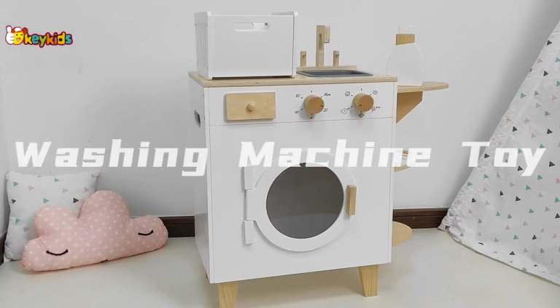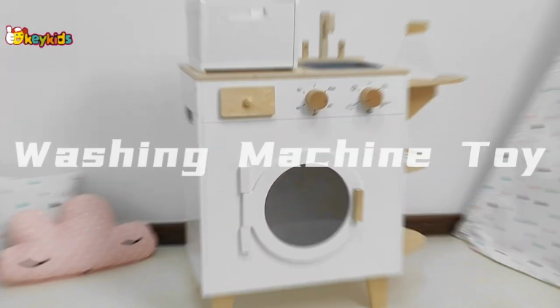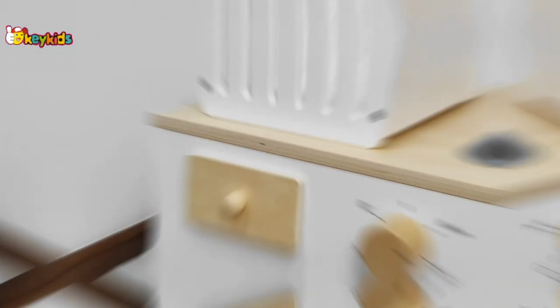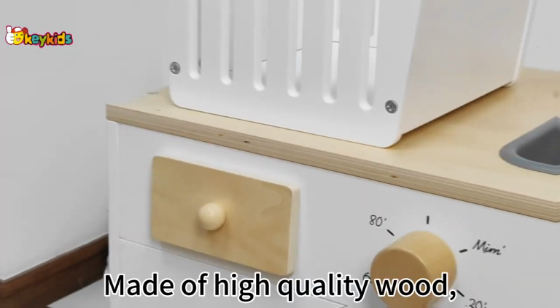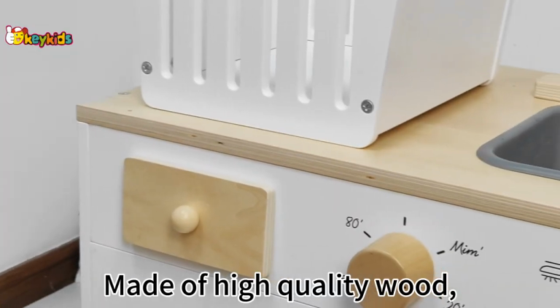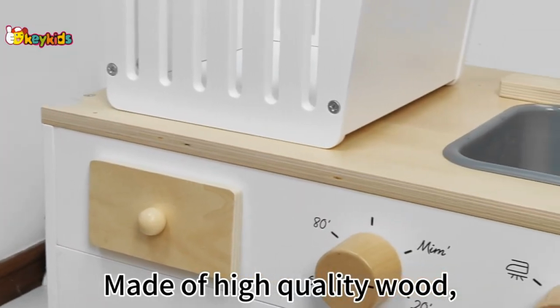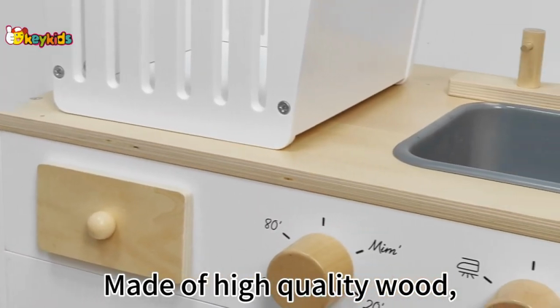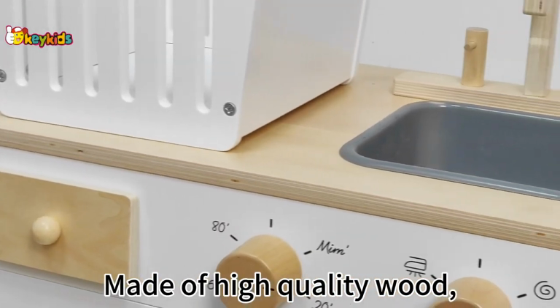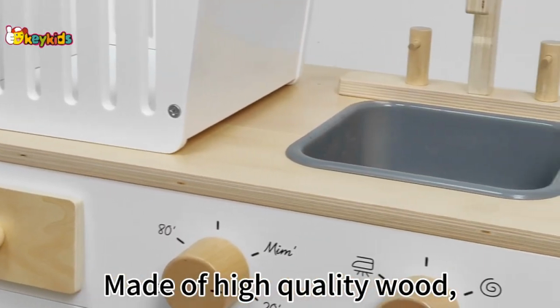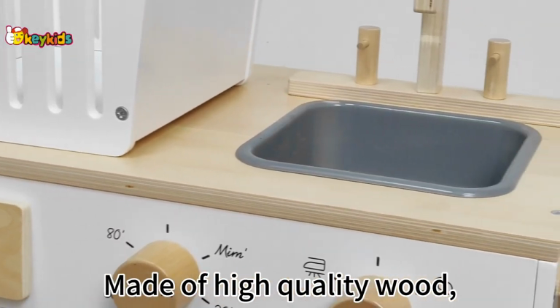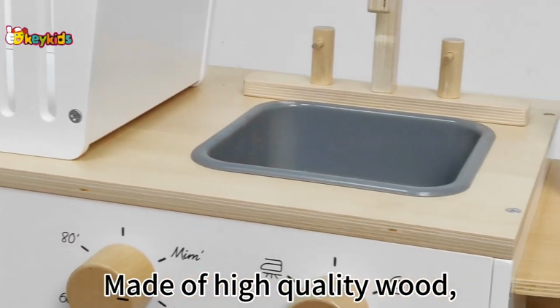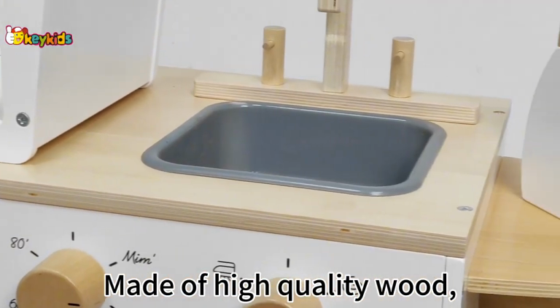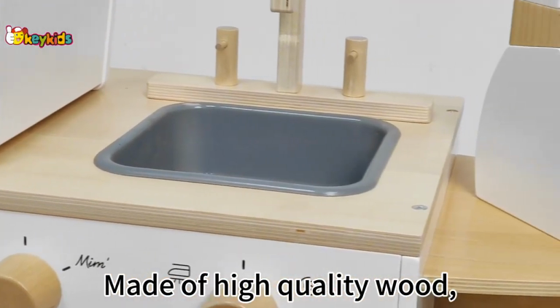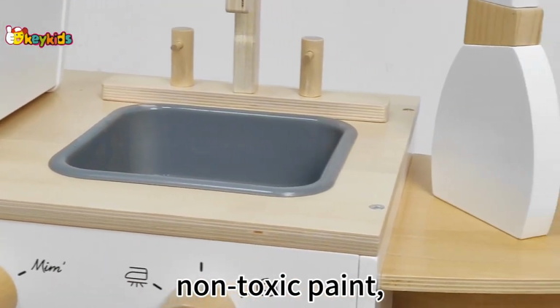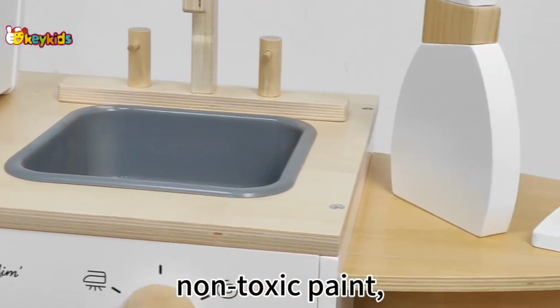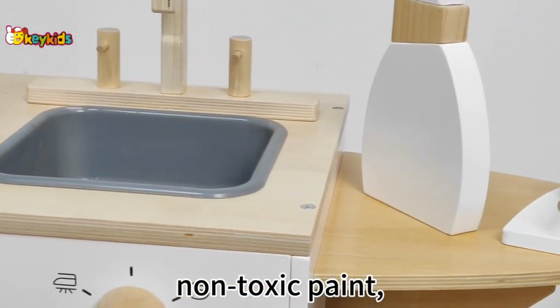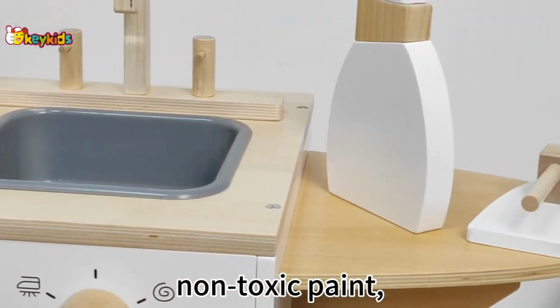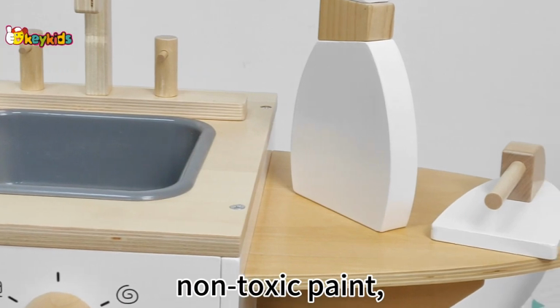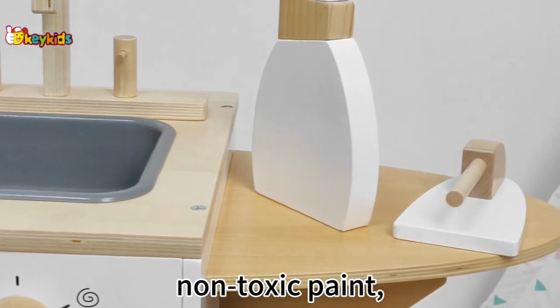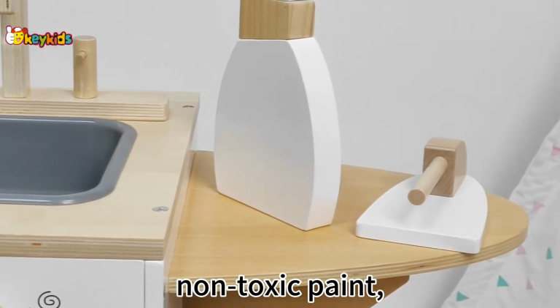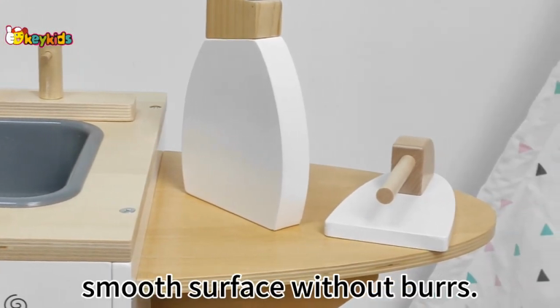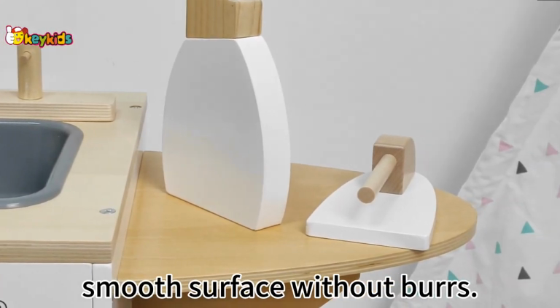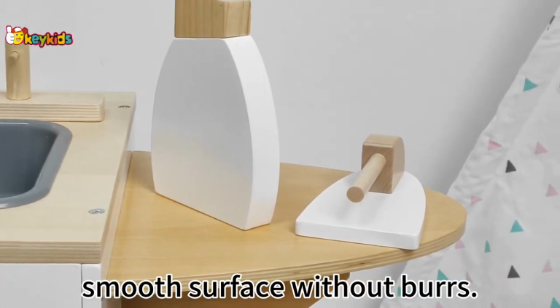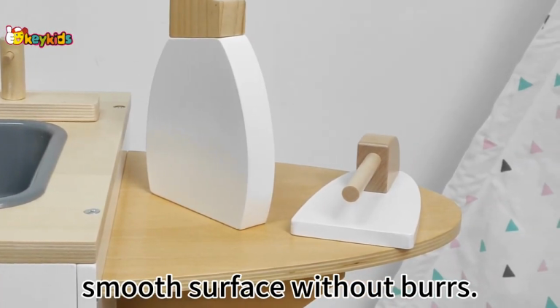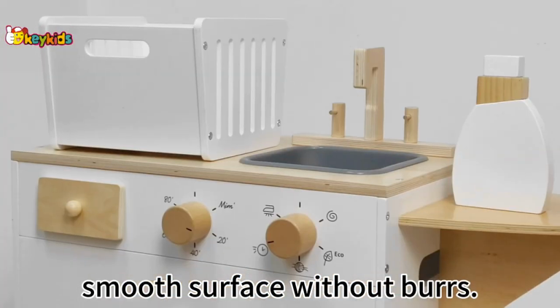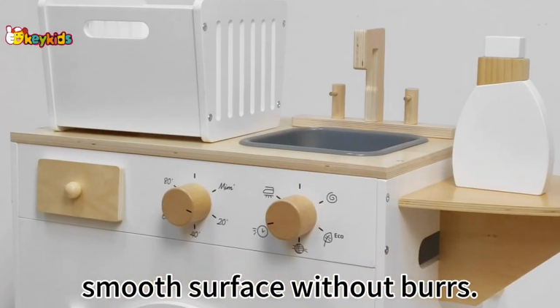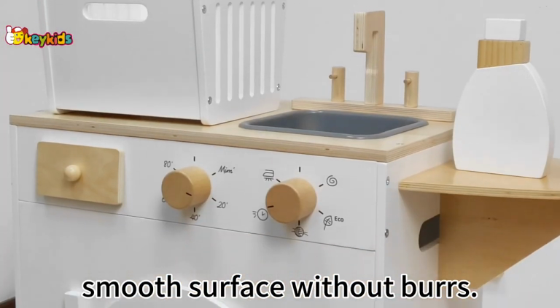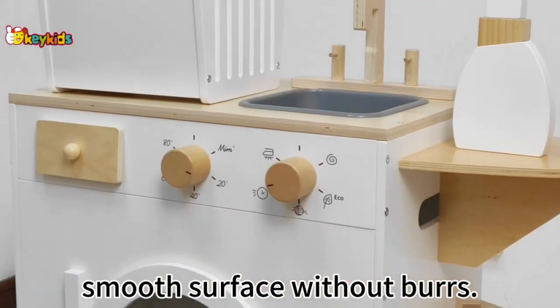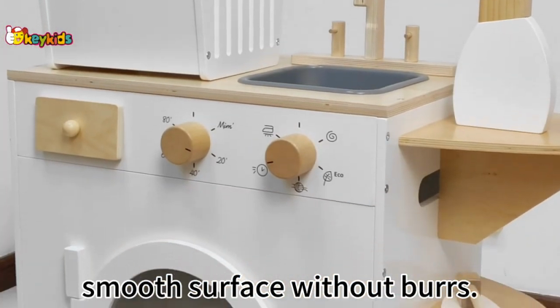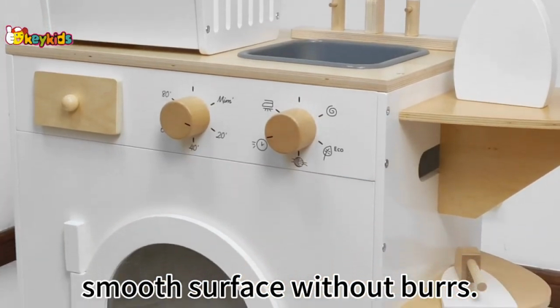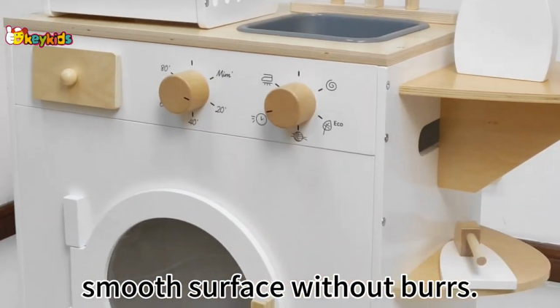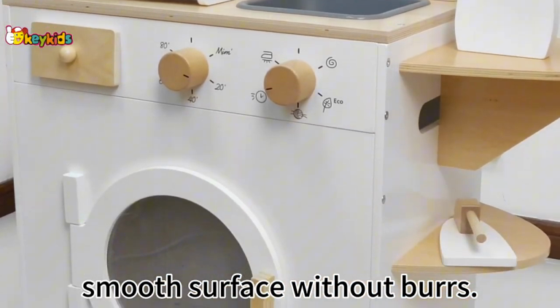Made of high-quality wood, non-toxic paint, smooth surface without burrs.